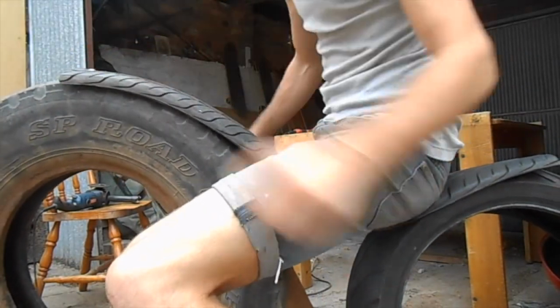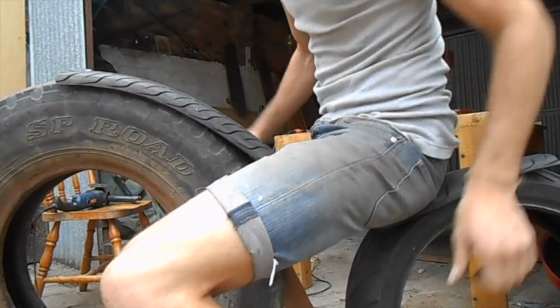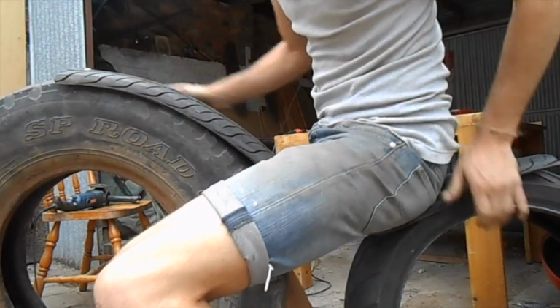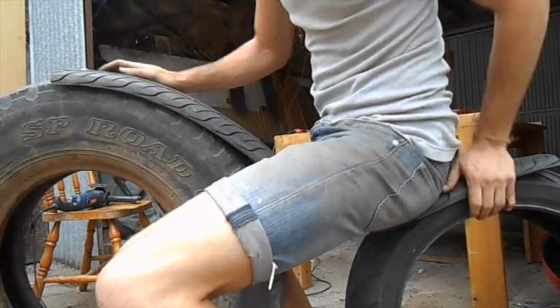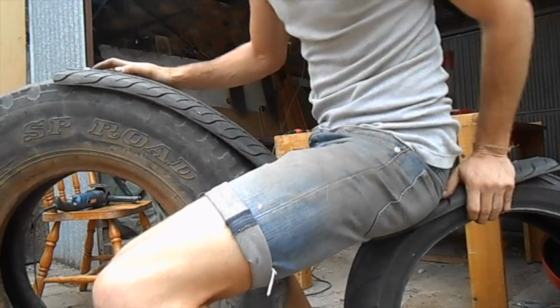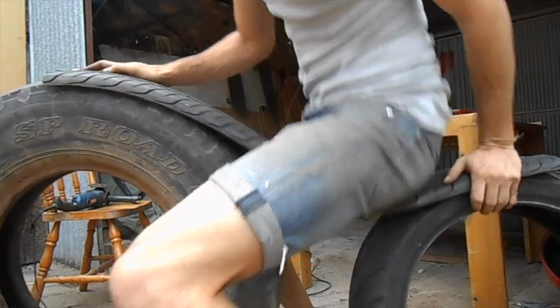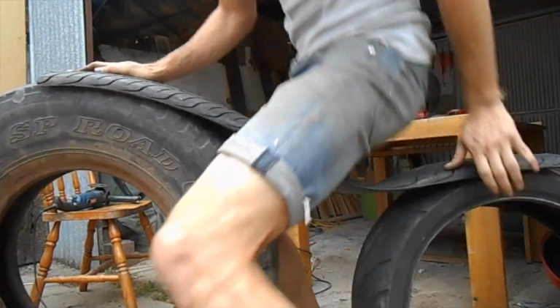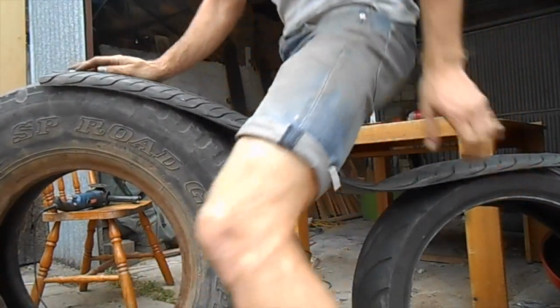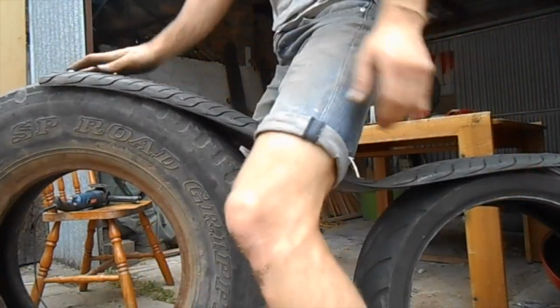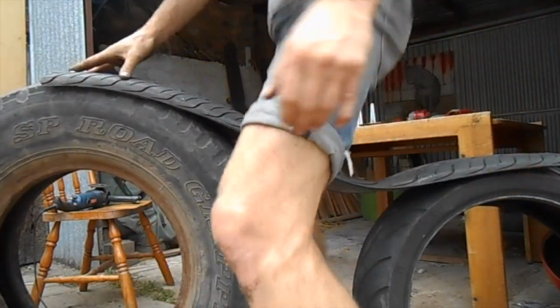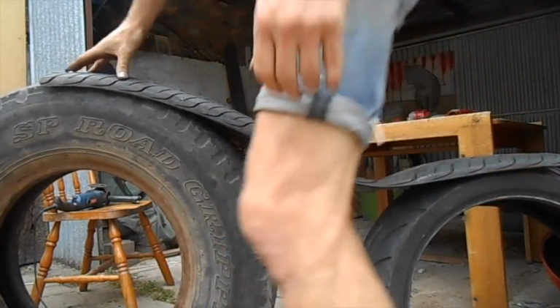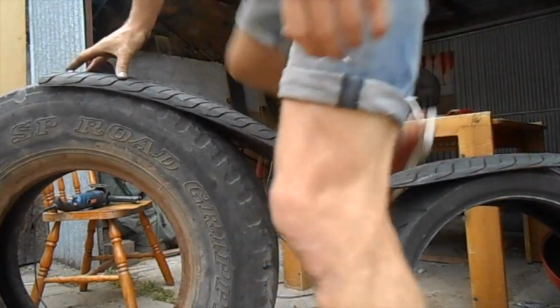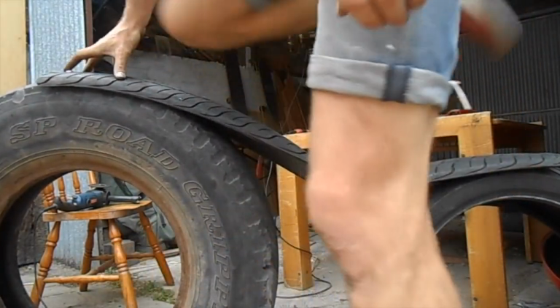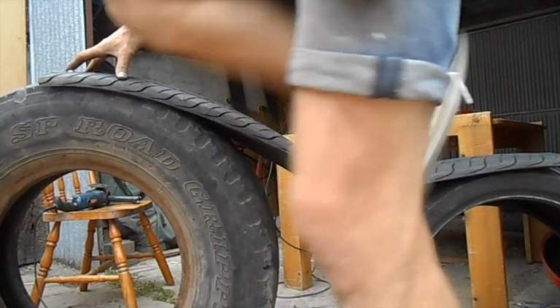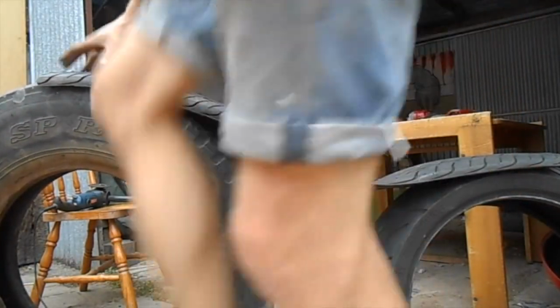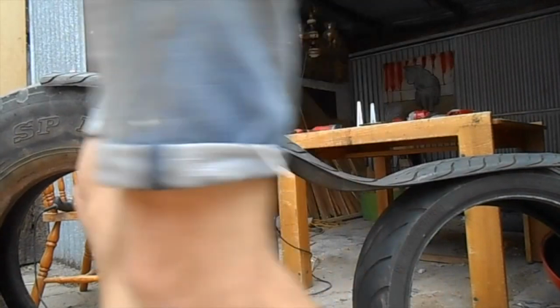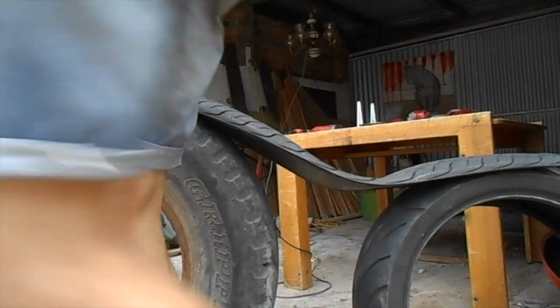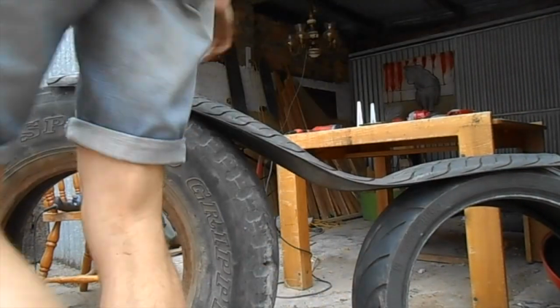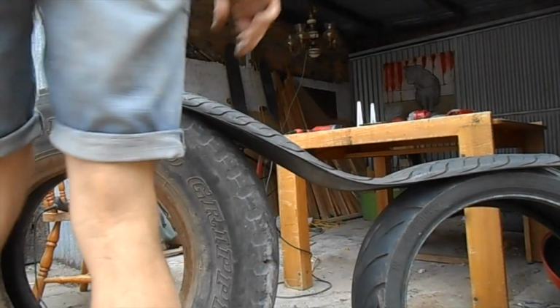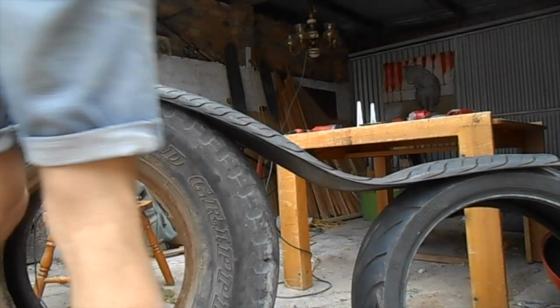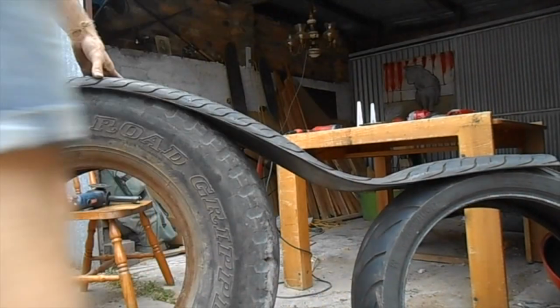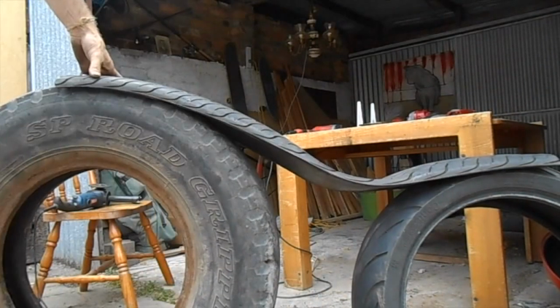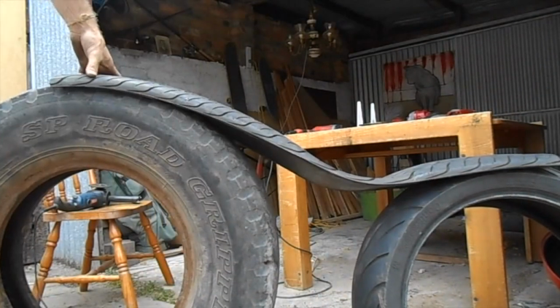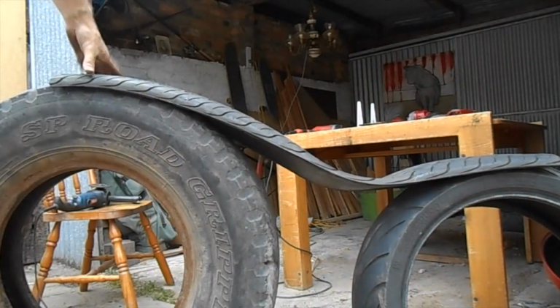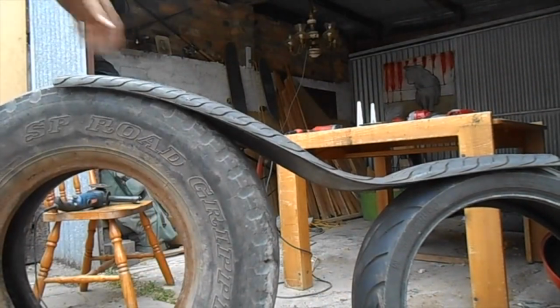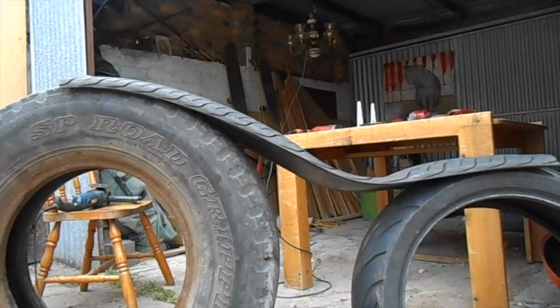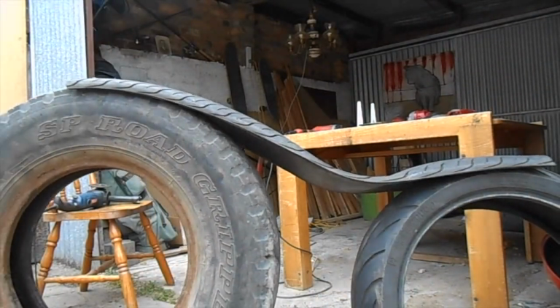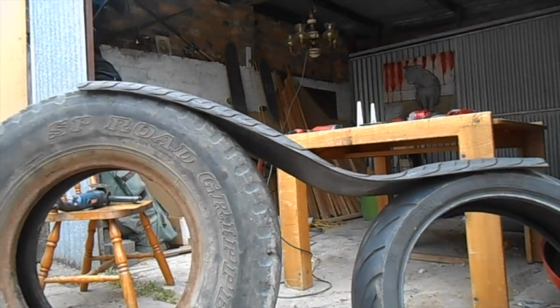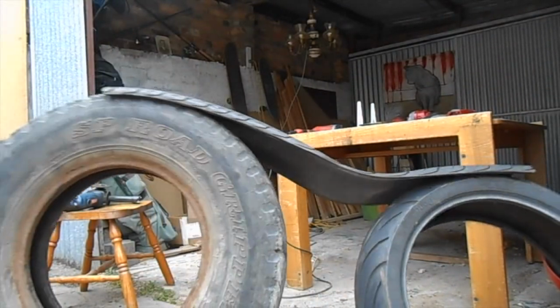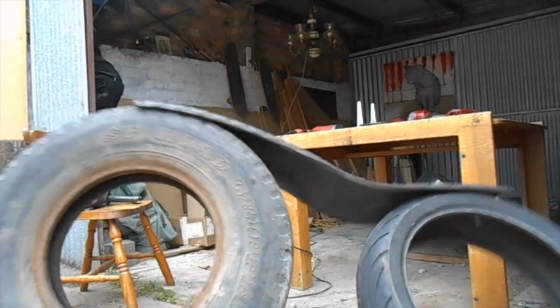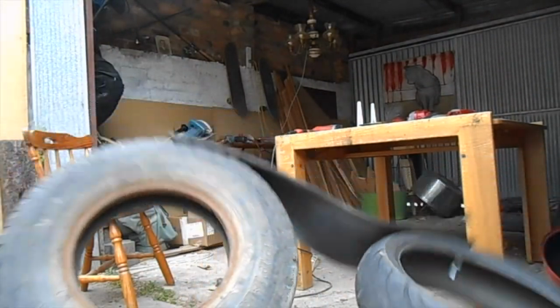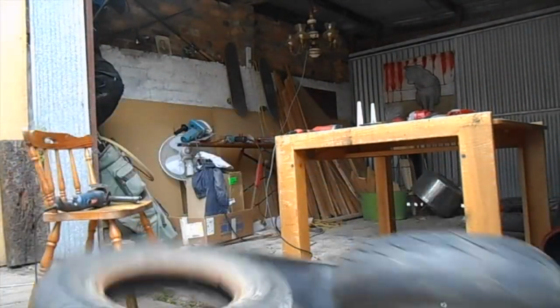And we're starting to look a bit more like a motorbike now, except of course that it is not in the ground.